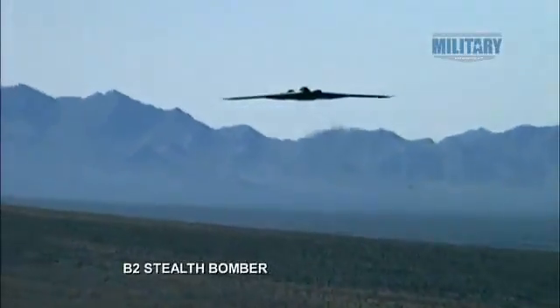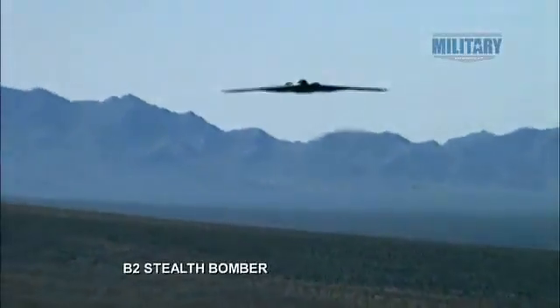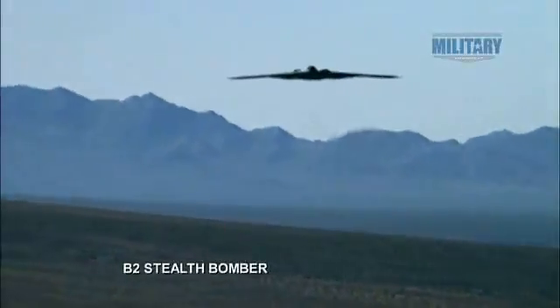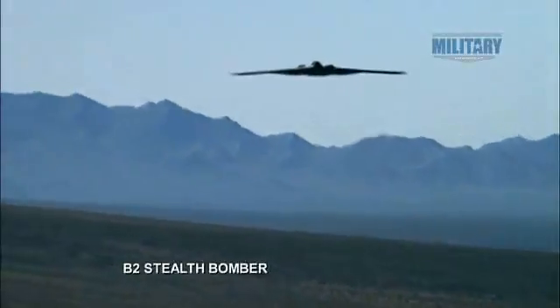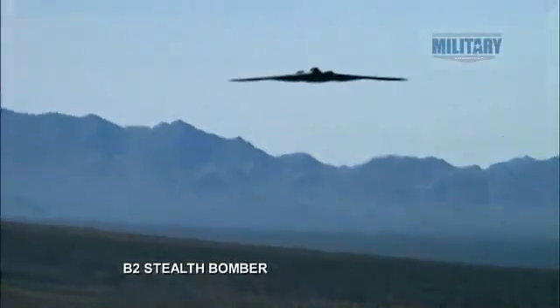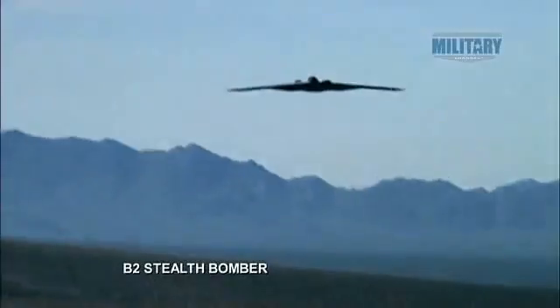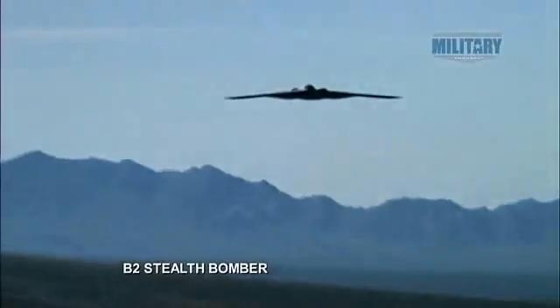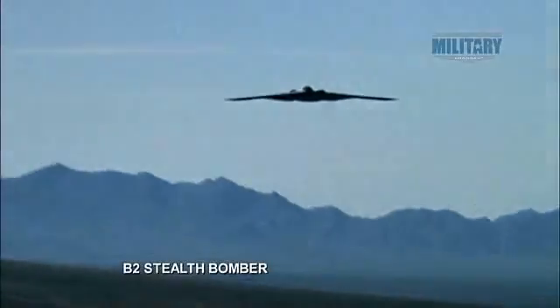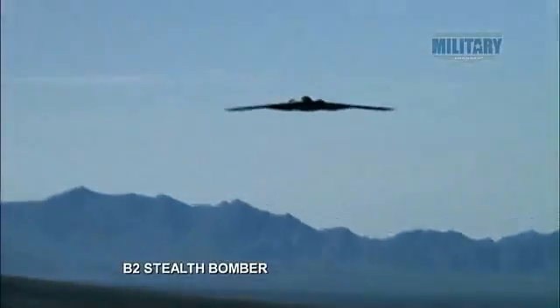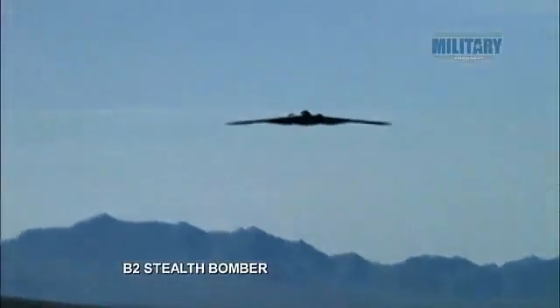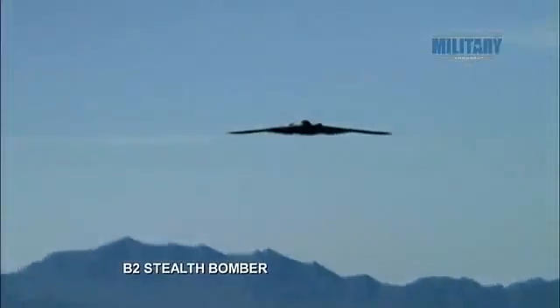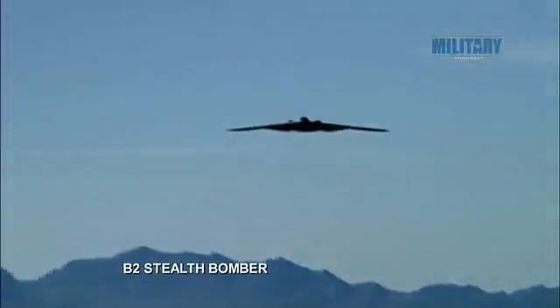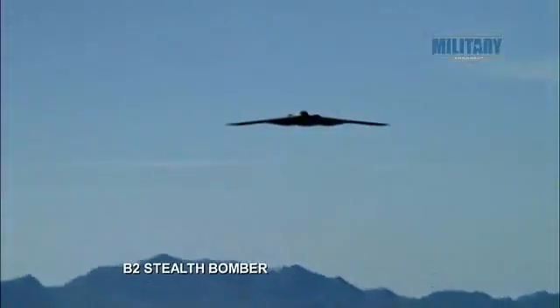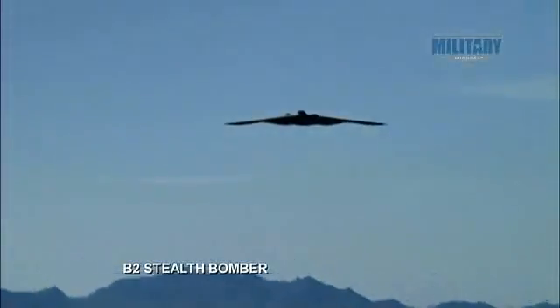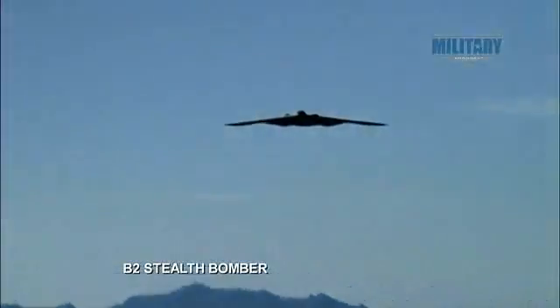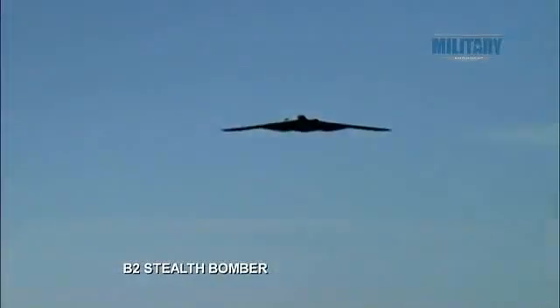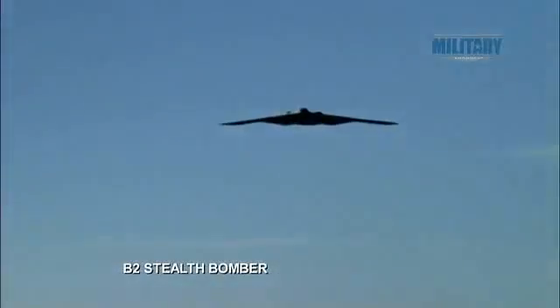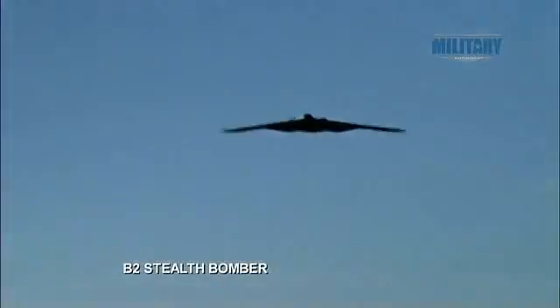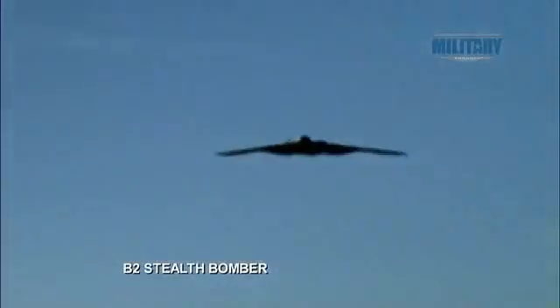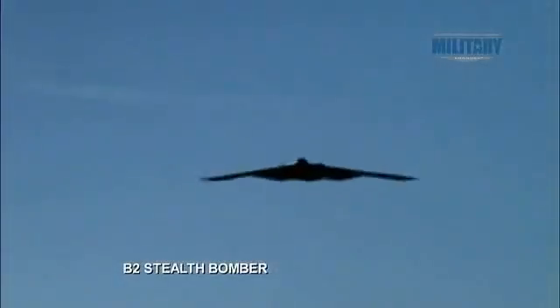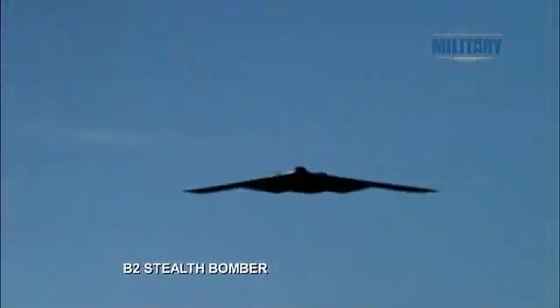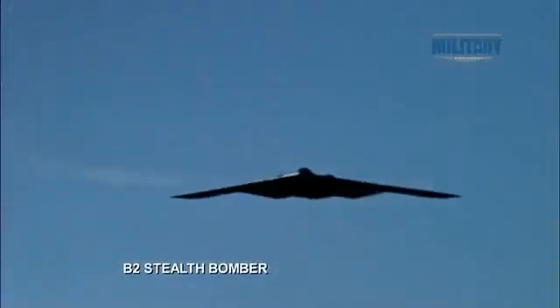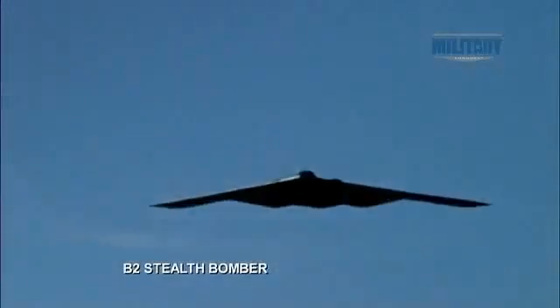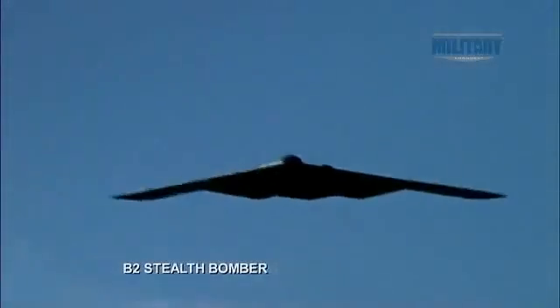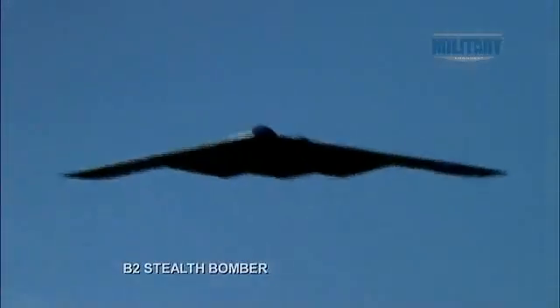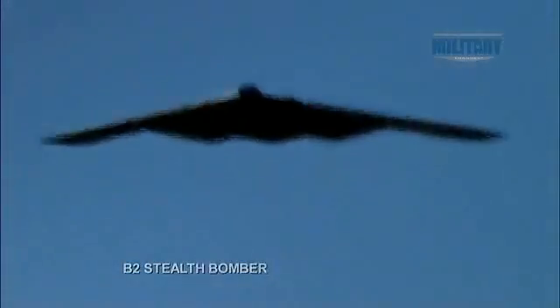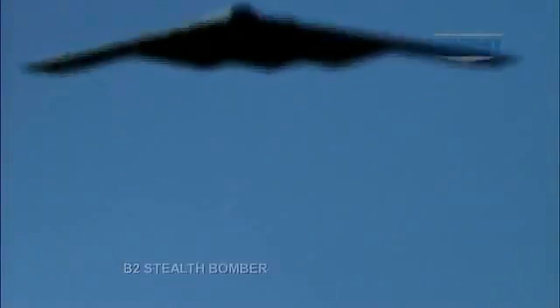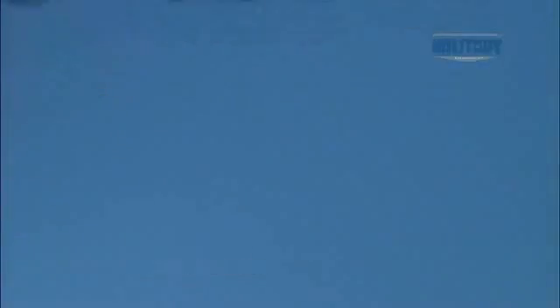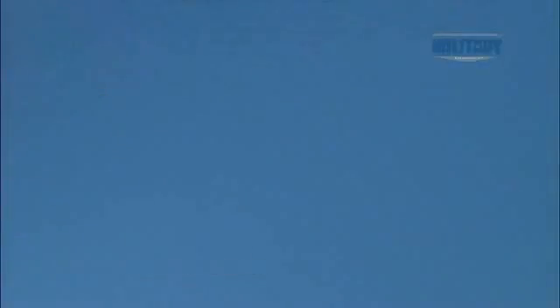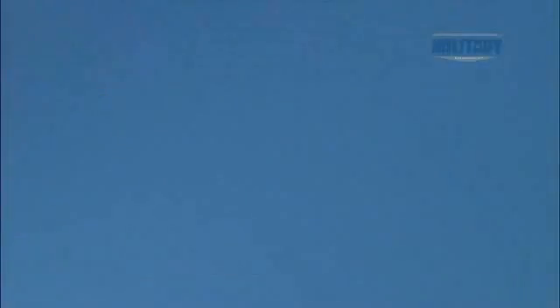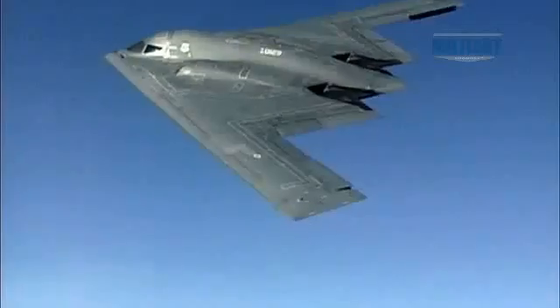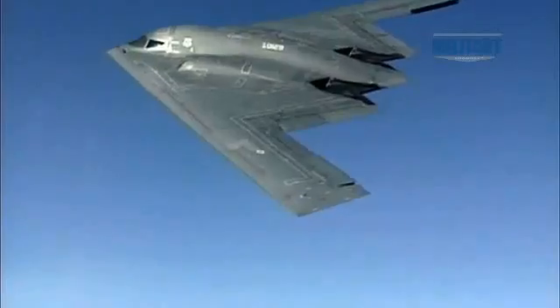If the futuristic shape seems familiar, that's because it's an evolution of the B-2 stealth bomber.